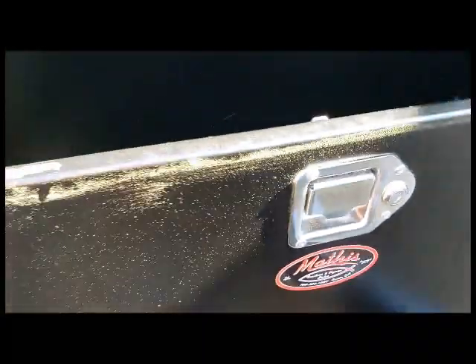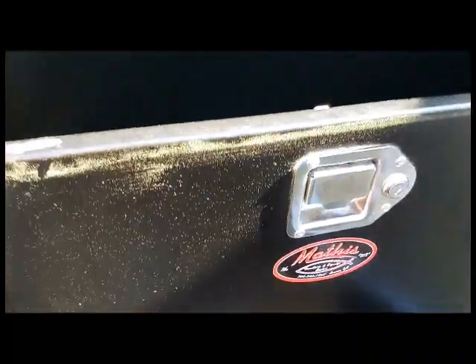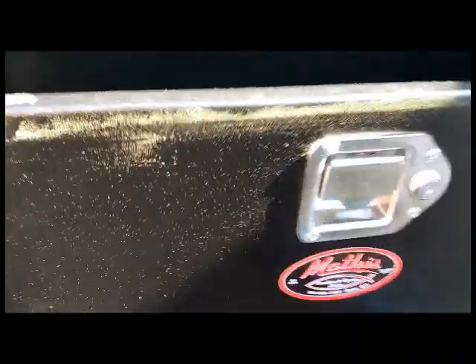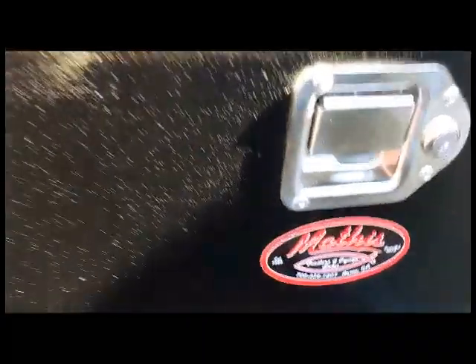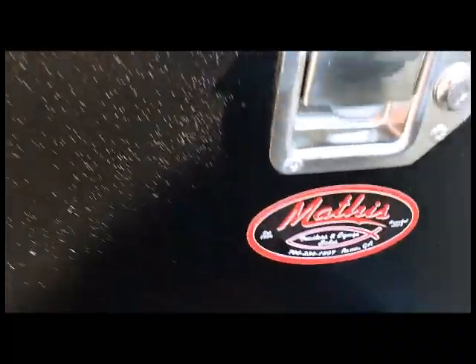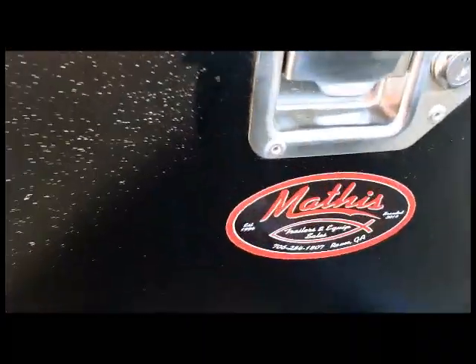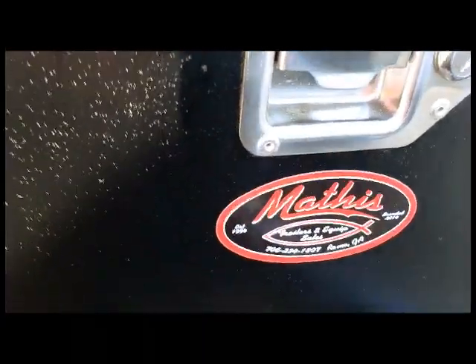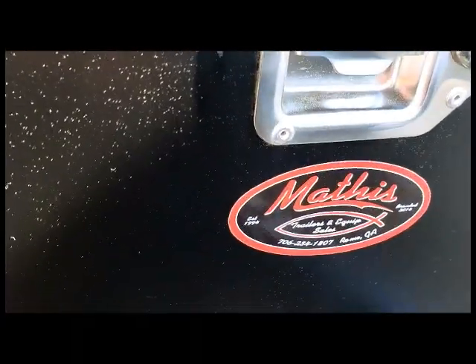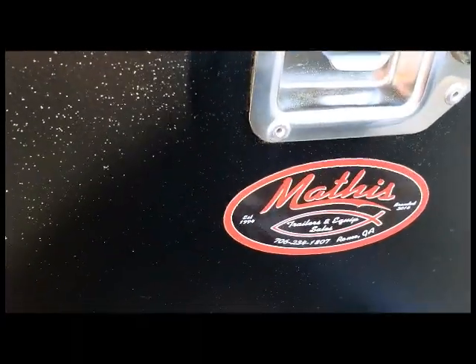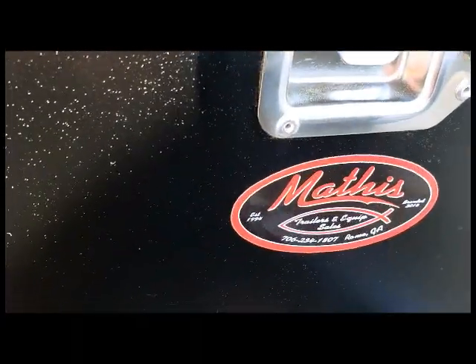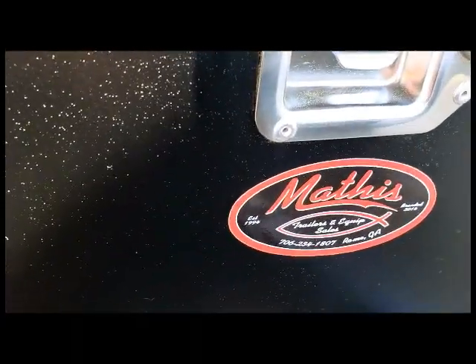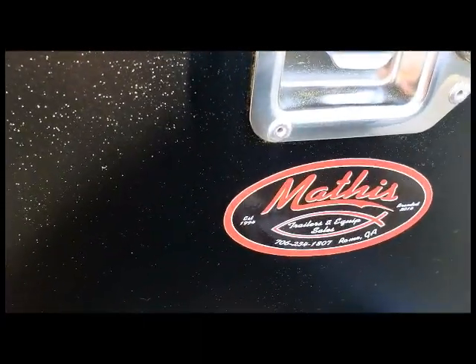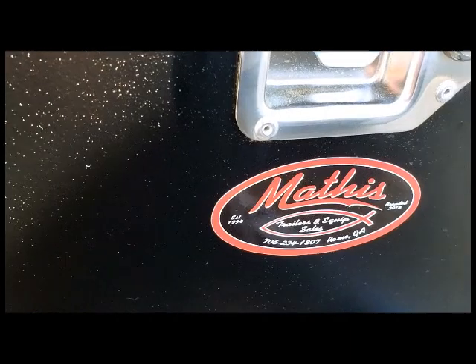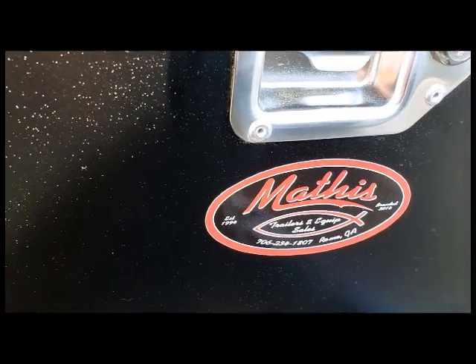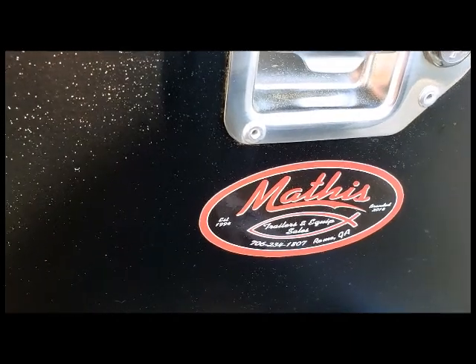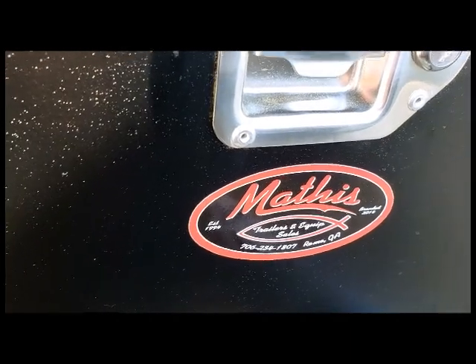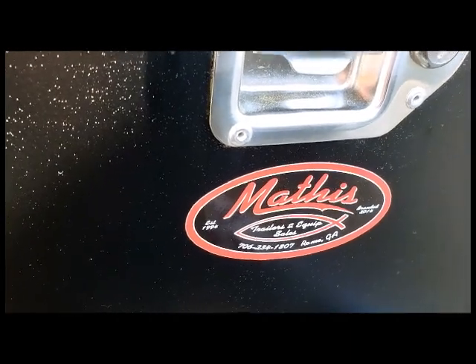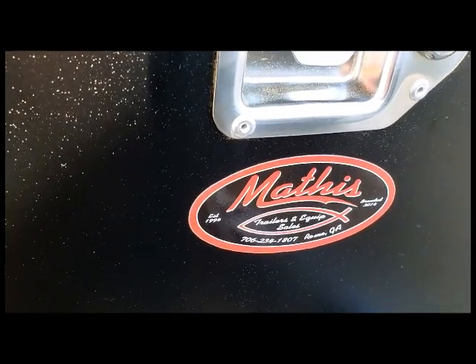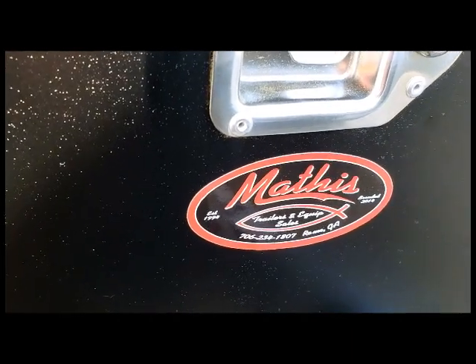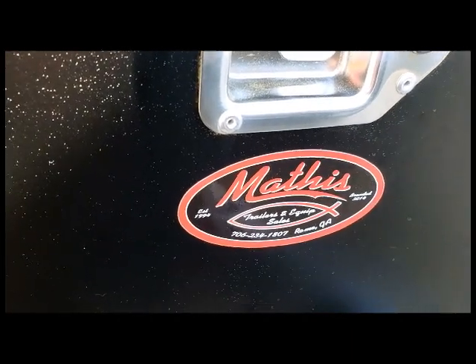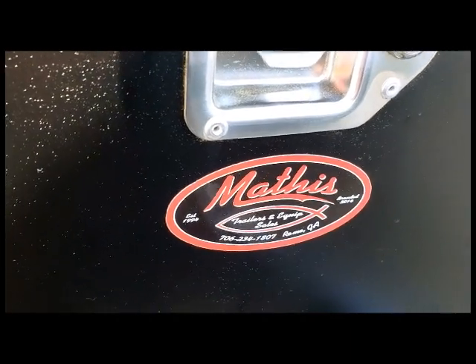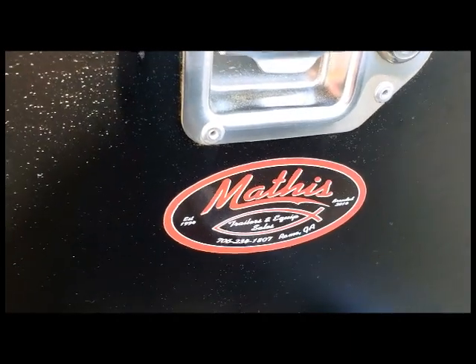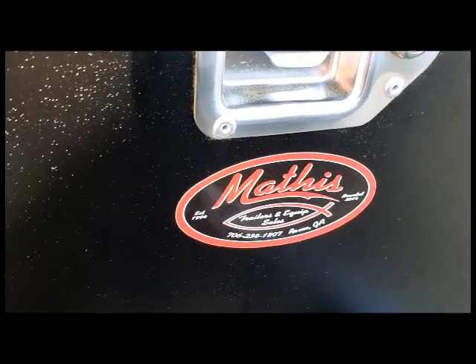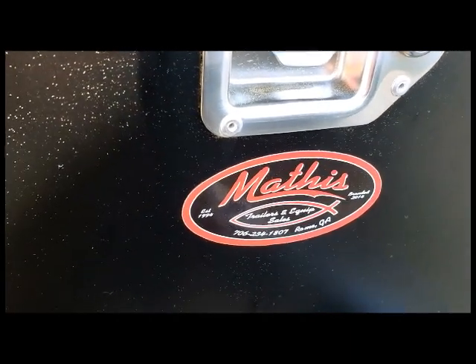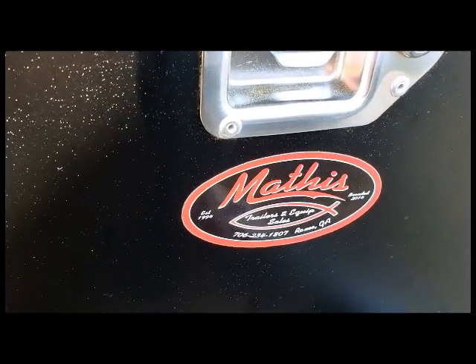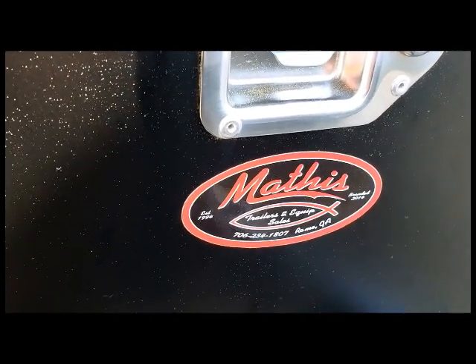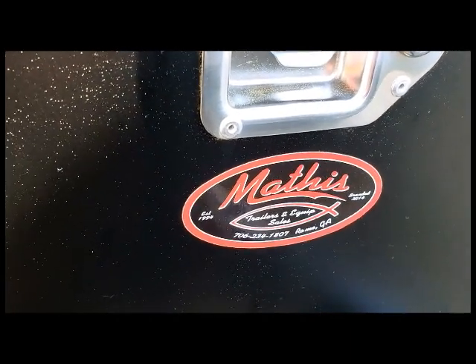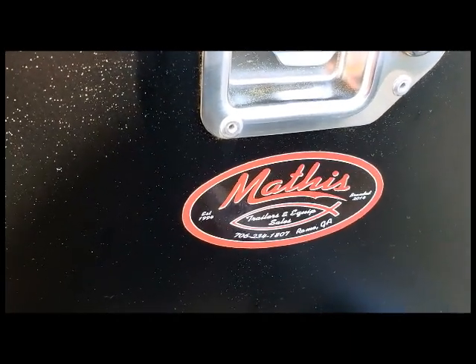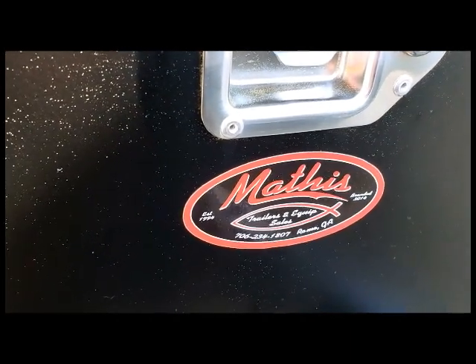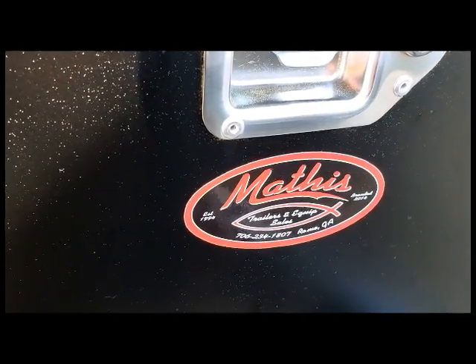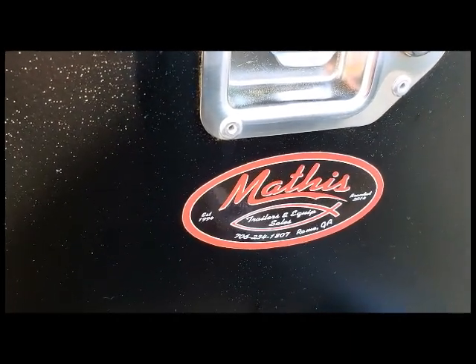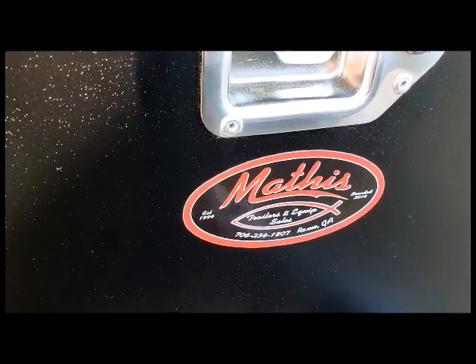That's where I bought my tractor at, and this trailer actually — Mathis Tractor and Equipment up in Rome, Georgia.